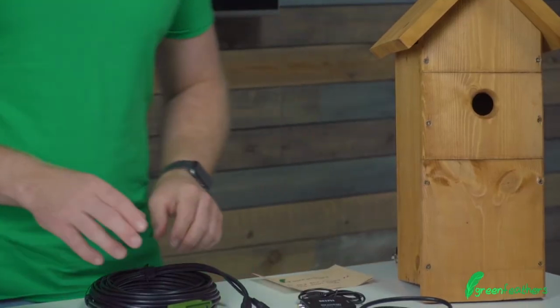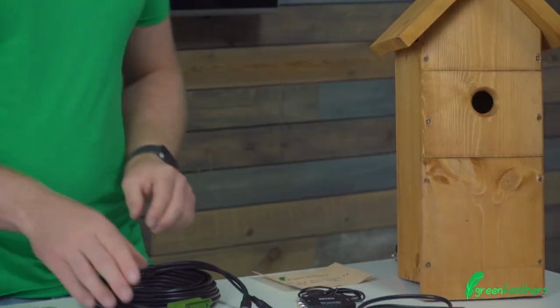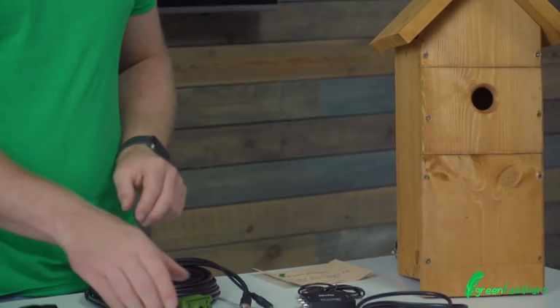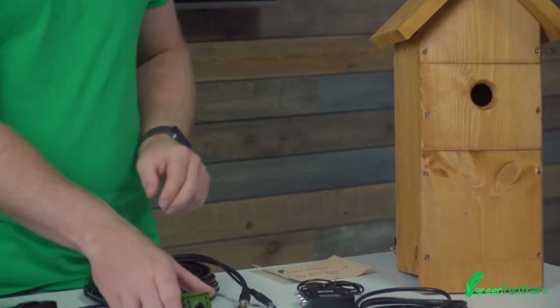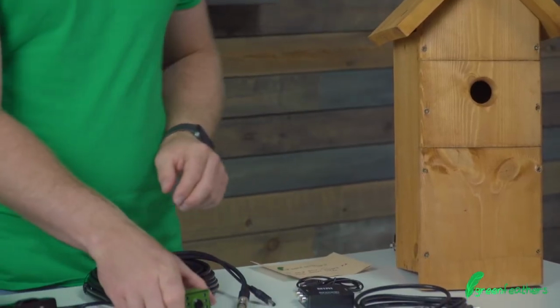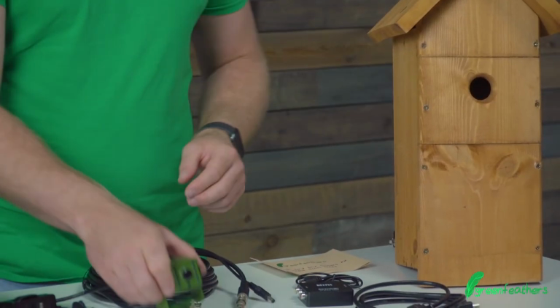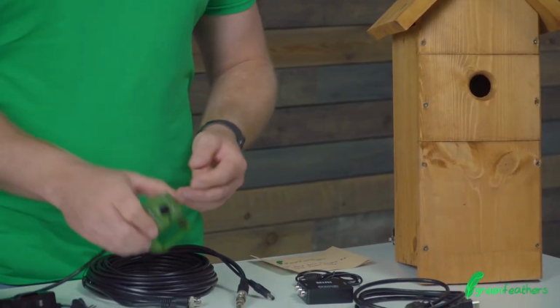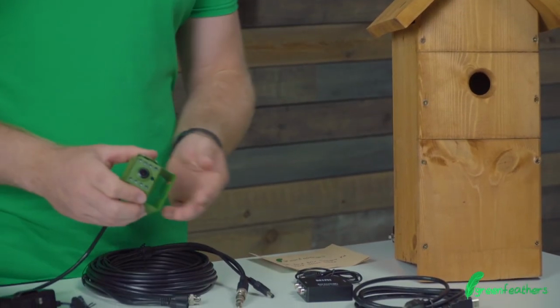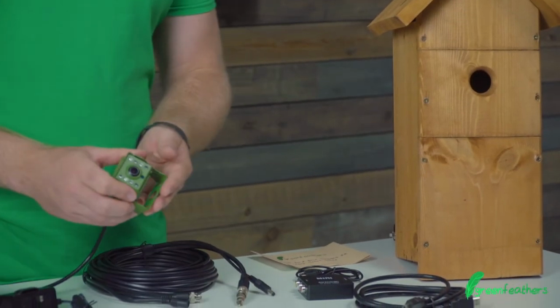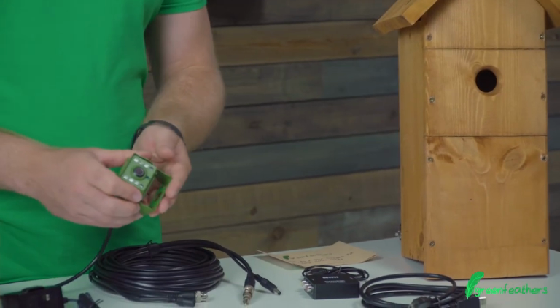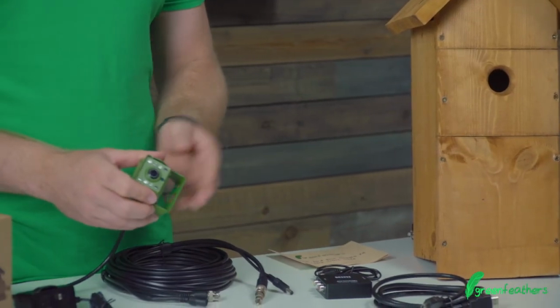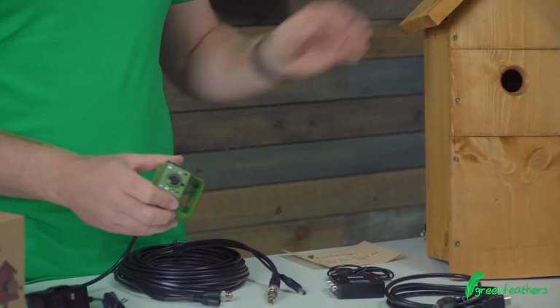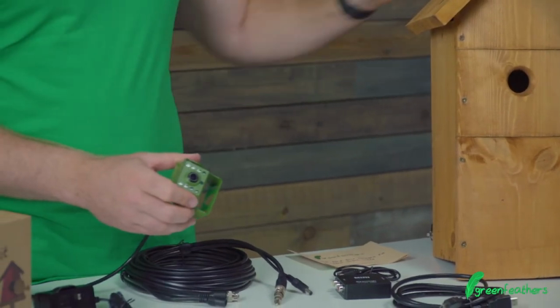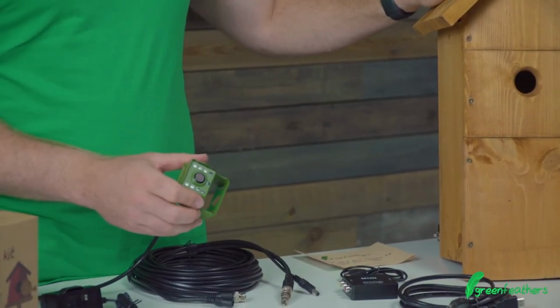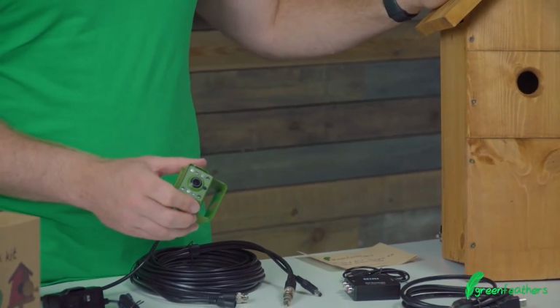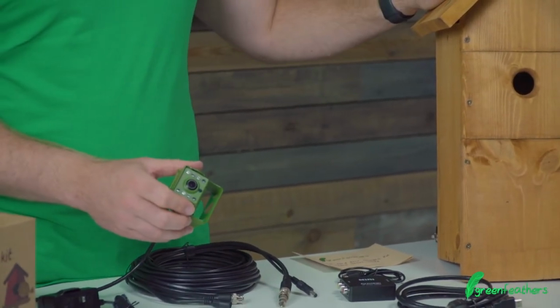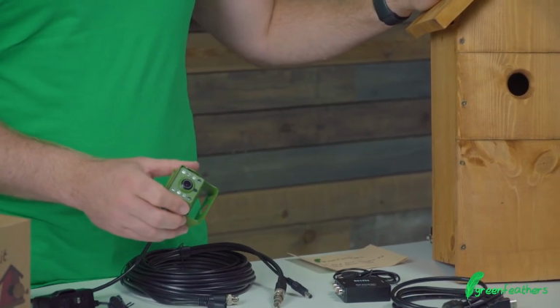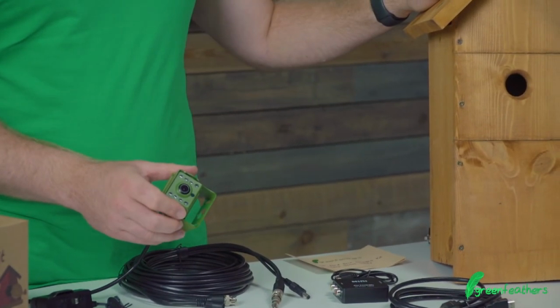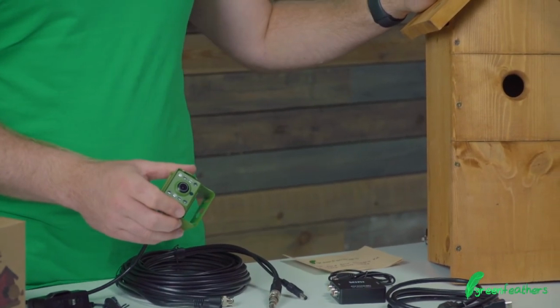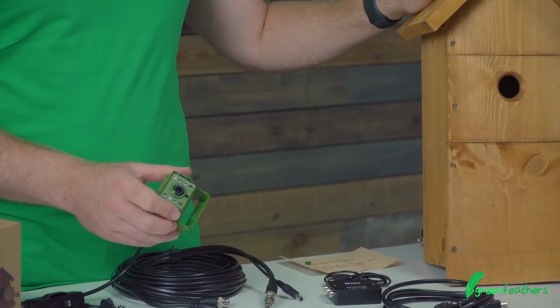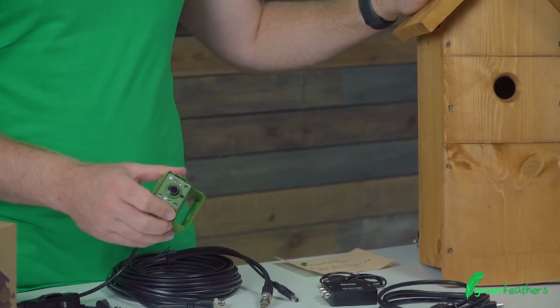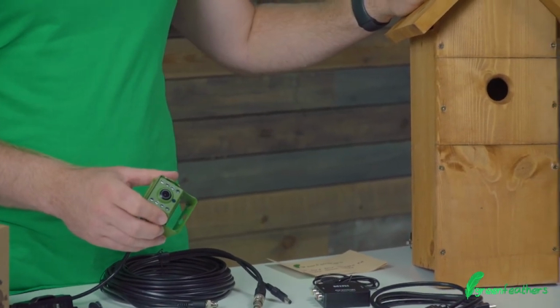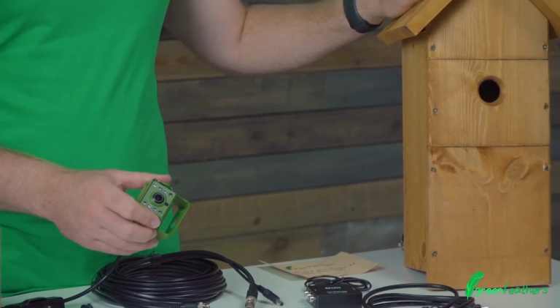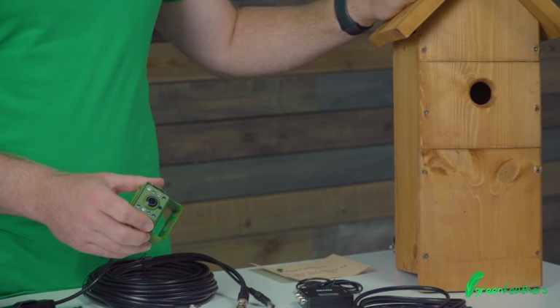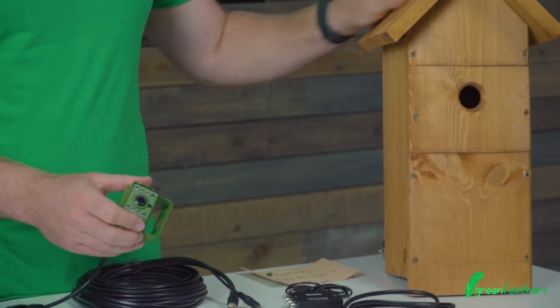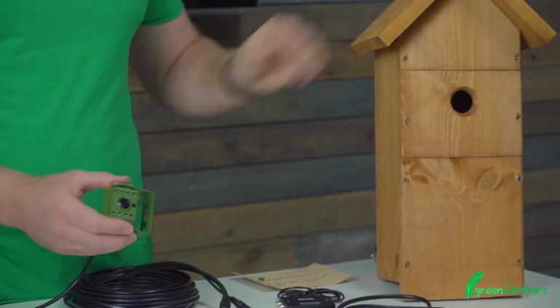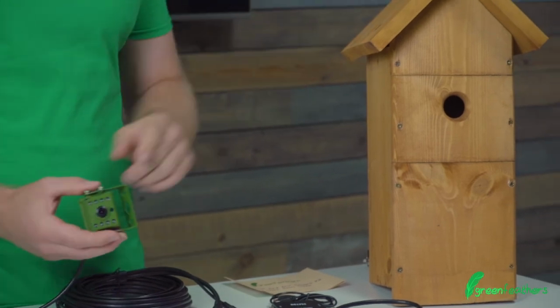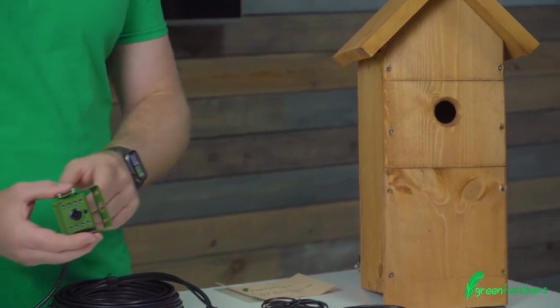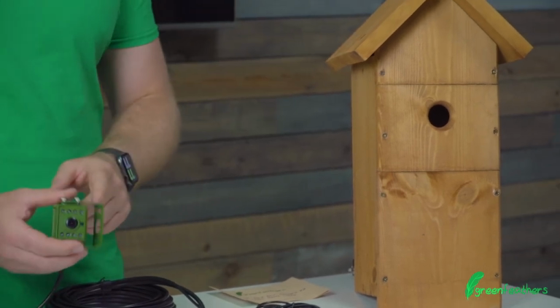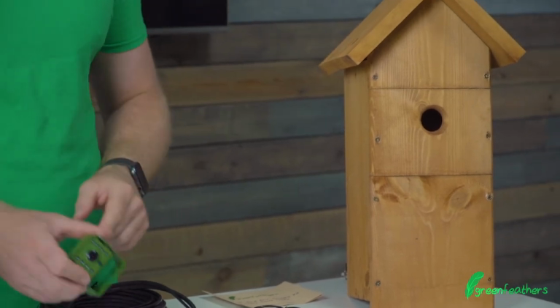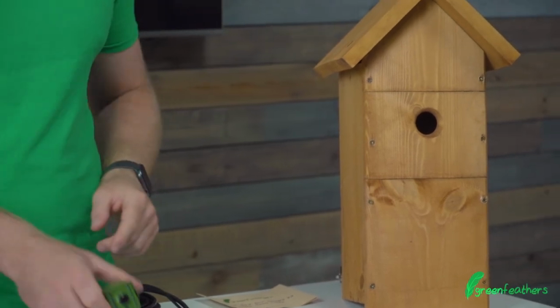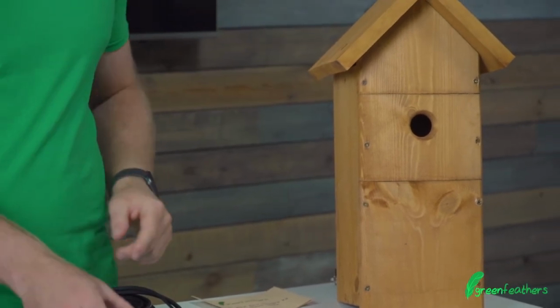This camera will integrate with our handmade UK bird boxes and it fits with a mounting bracket beautifully.